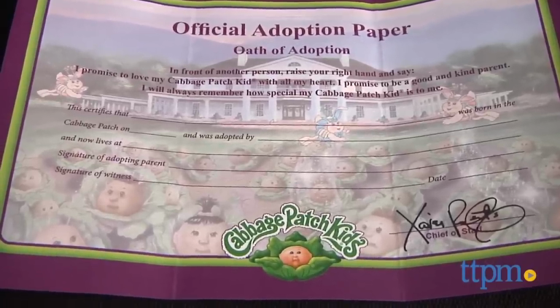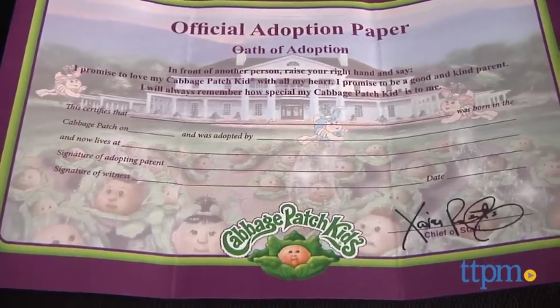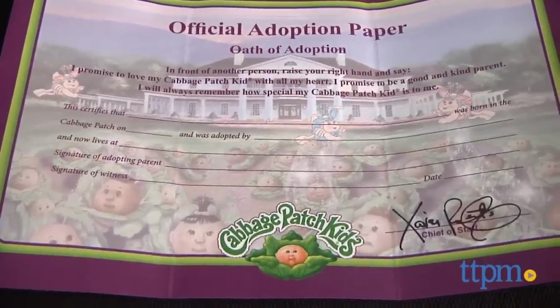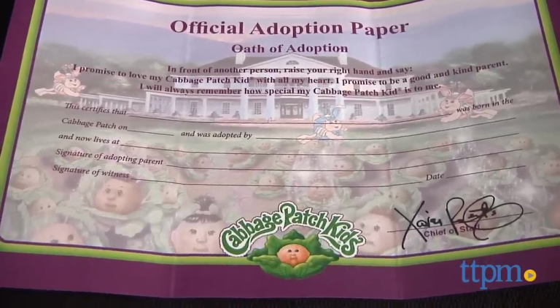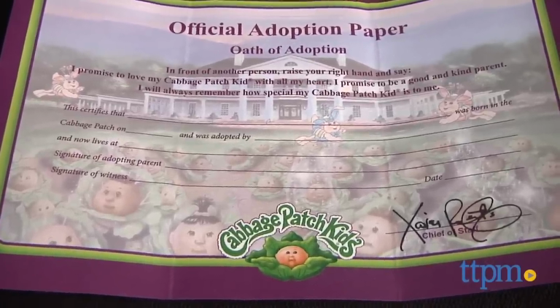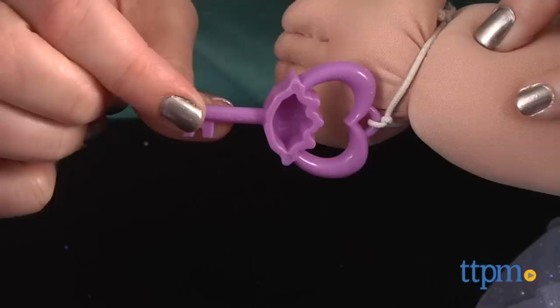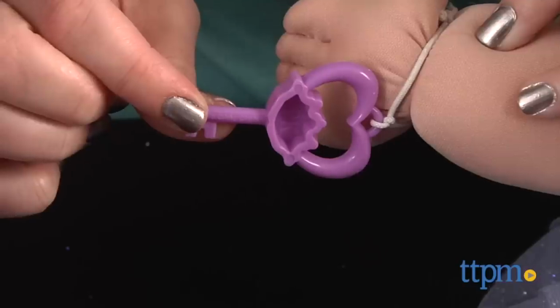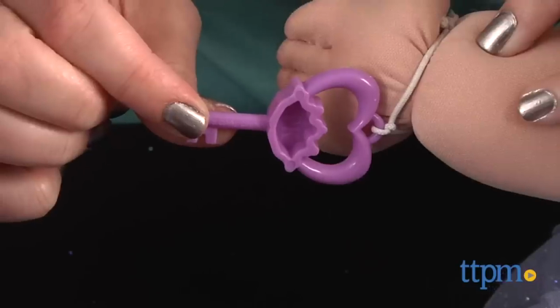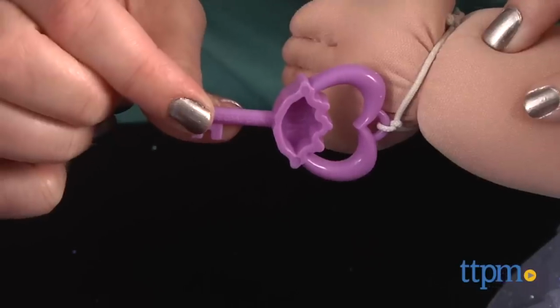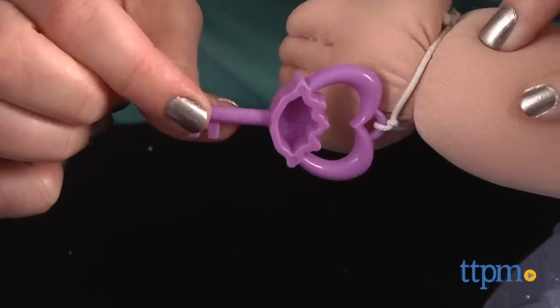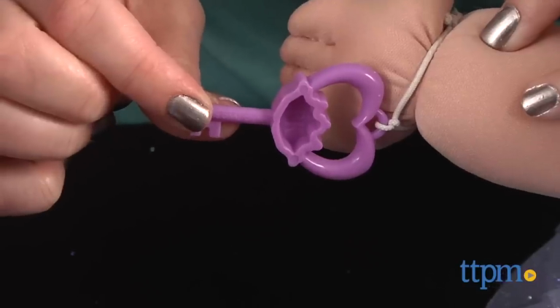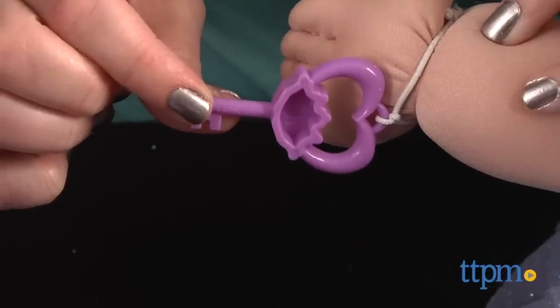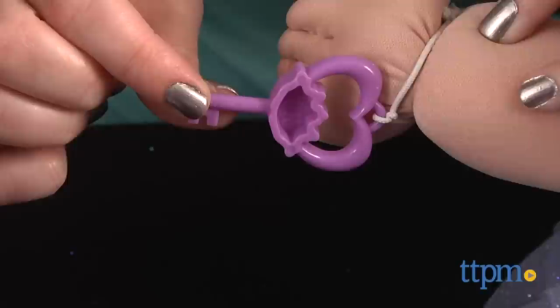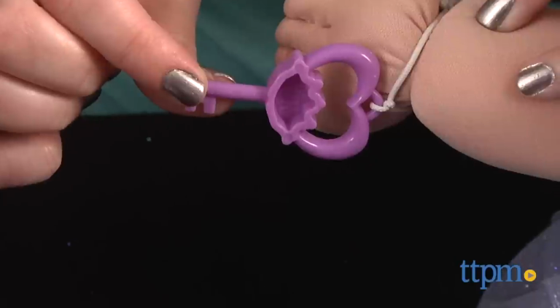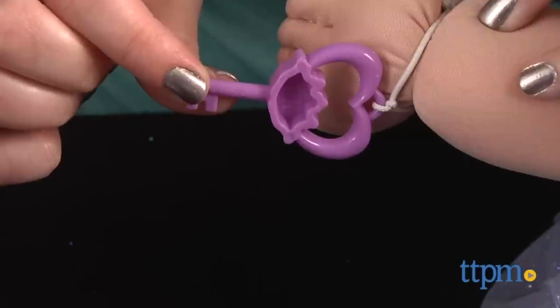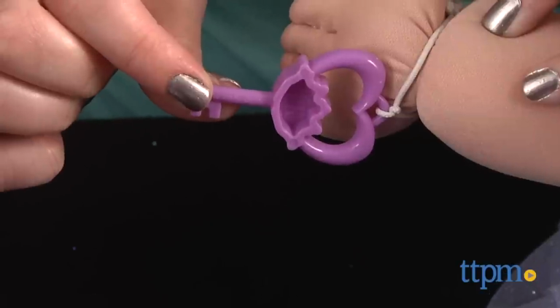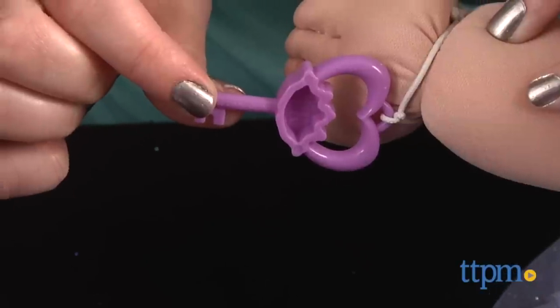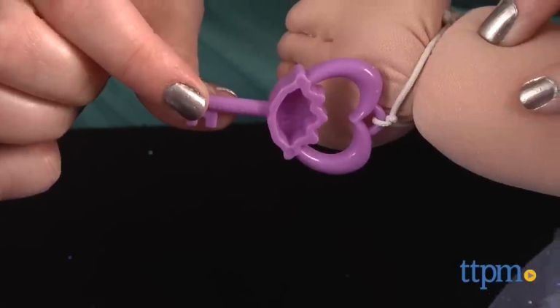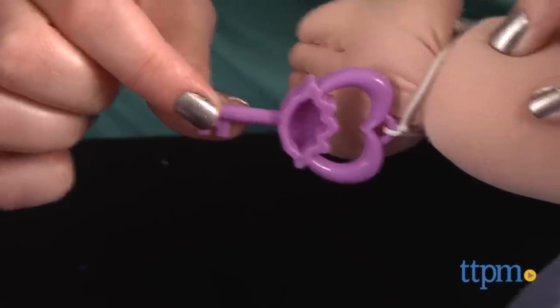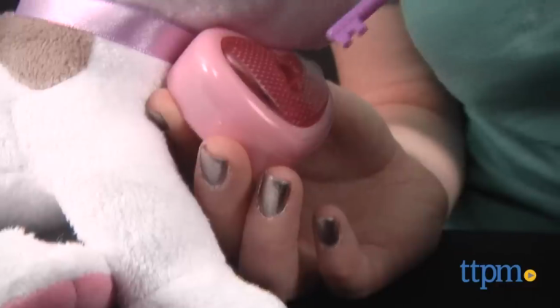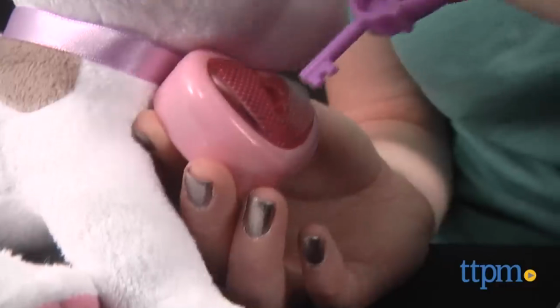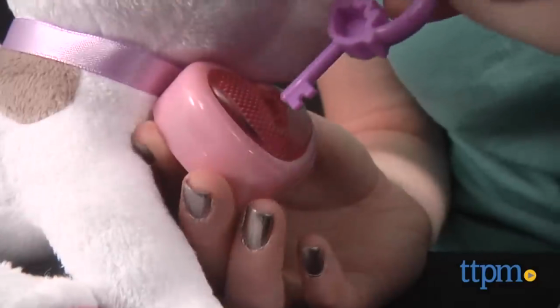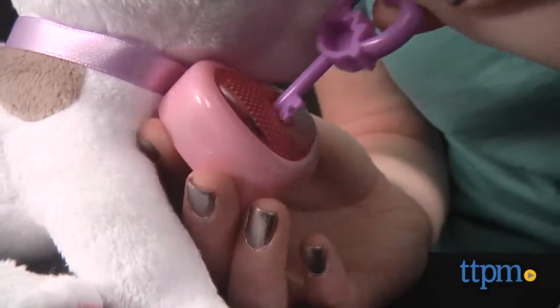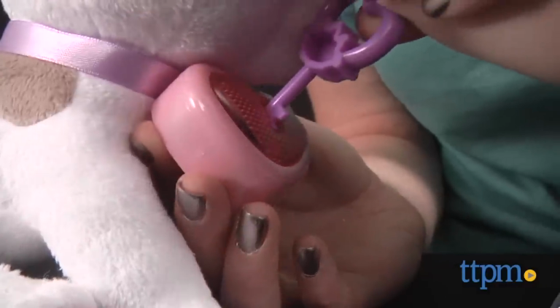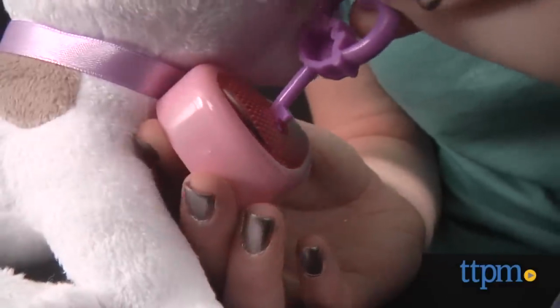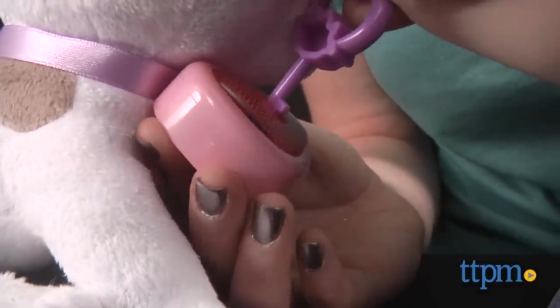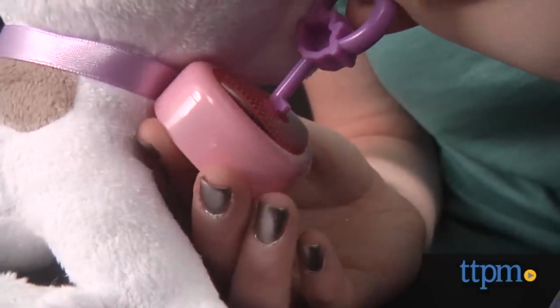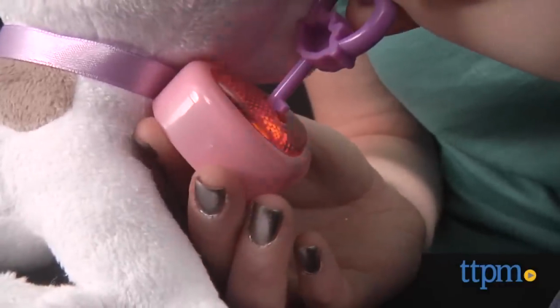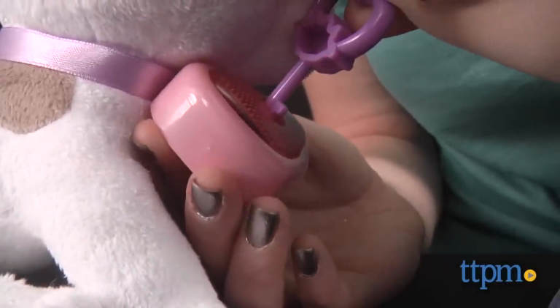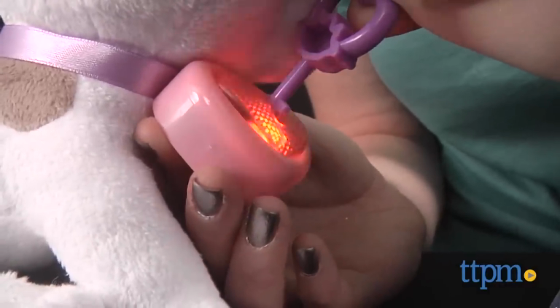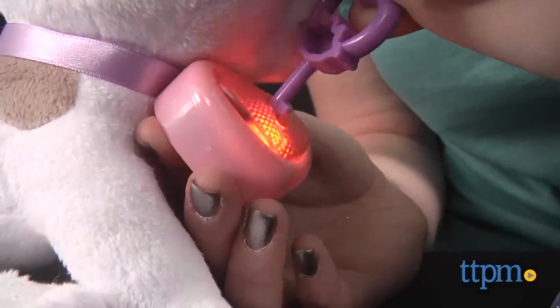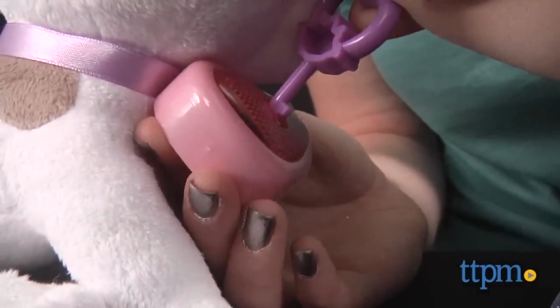Each doll also wears a heart-shaped charm bracelet that interacts with the new Cabbage Patch Kids Adoptimals, which are sold separately.